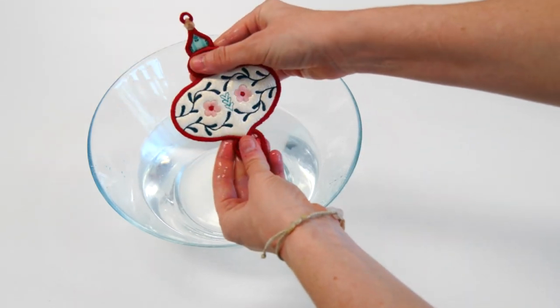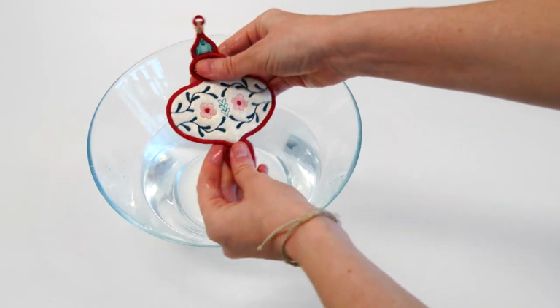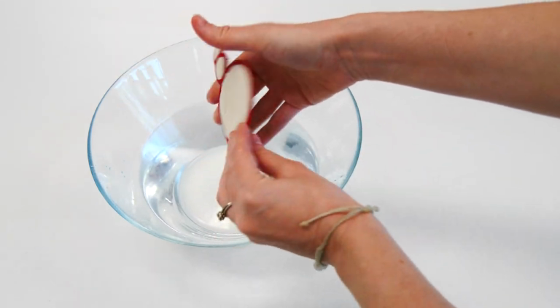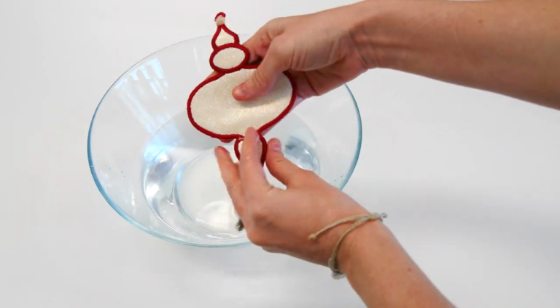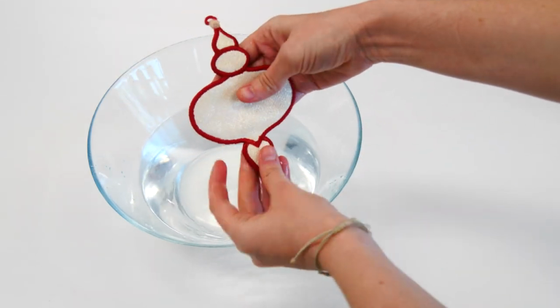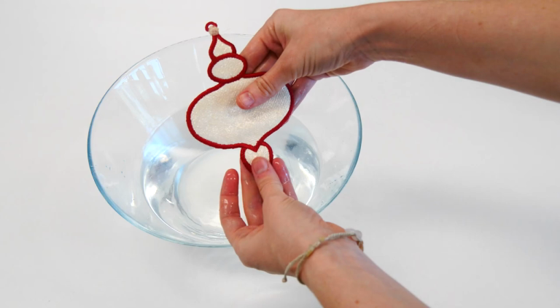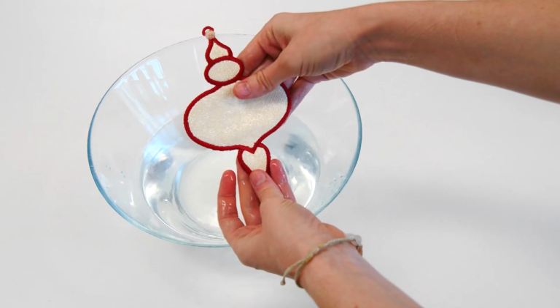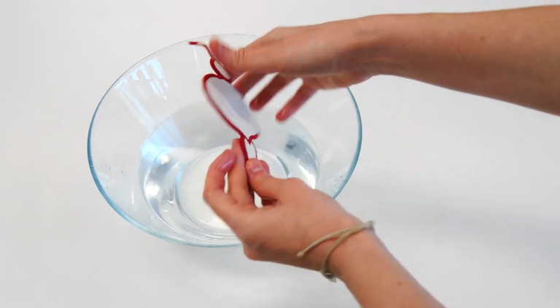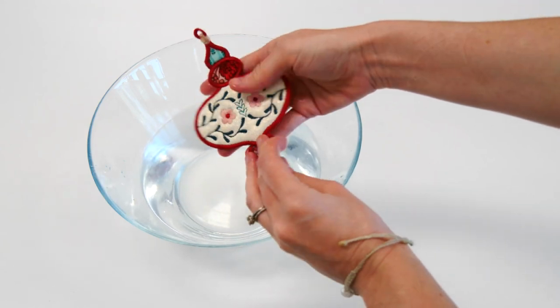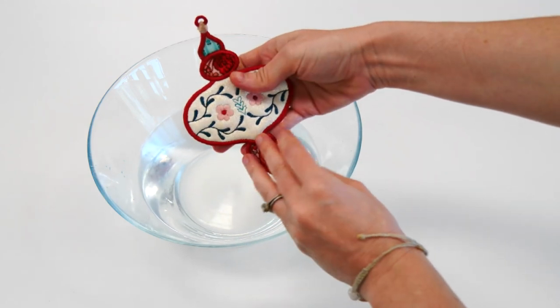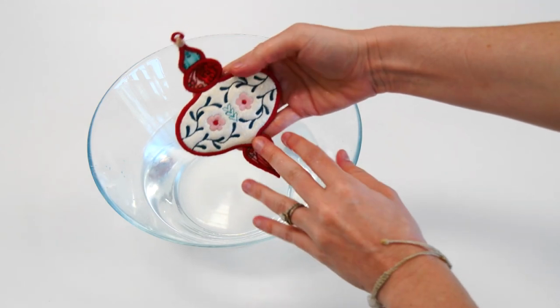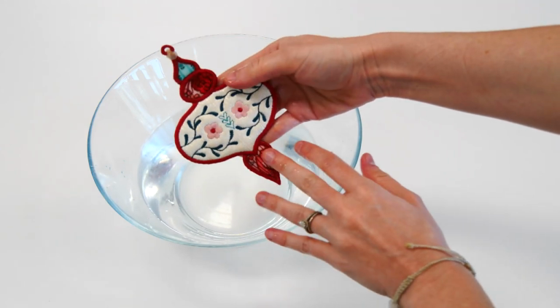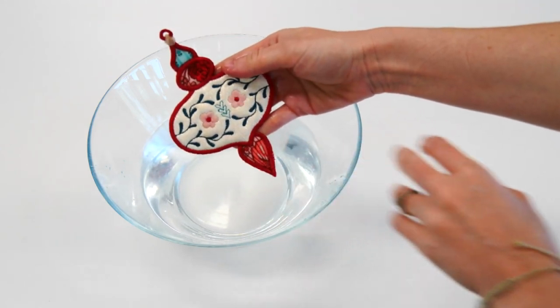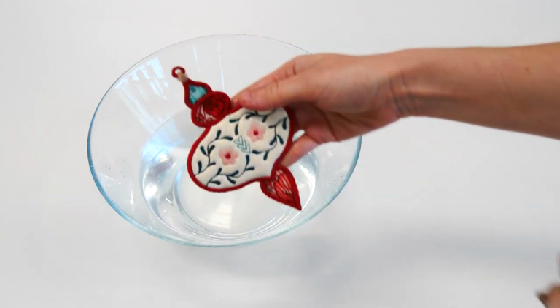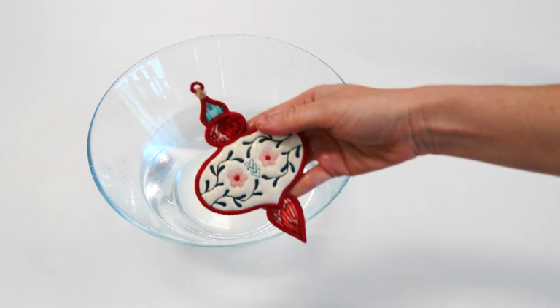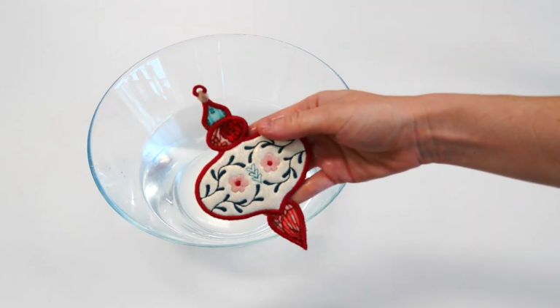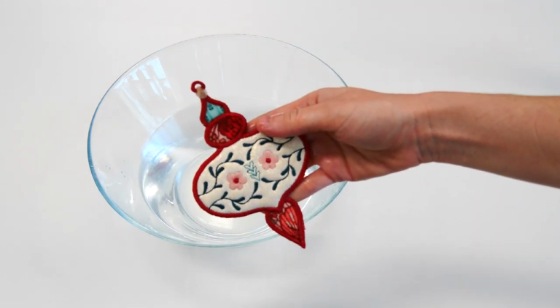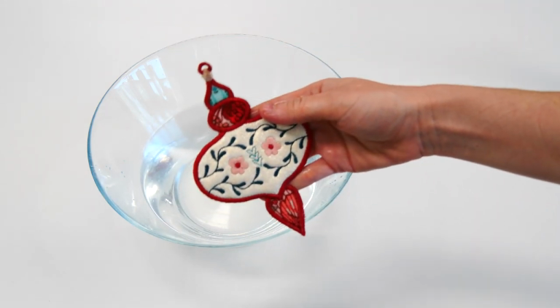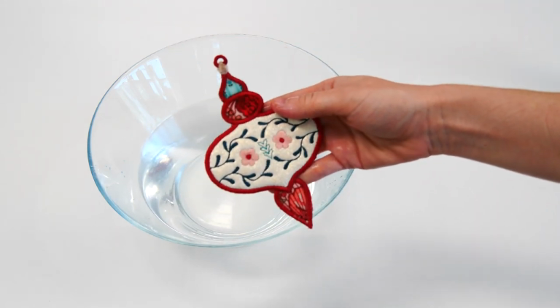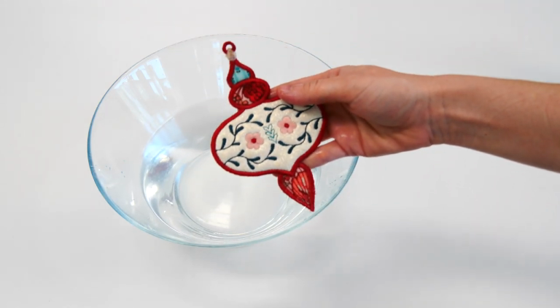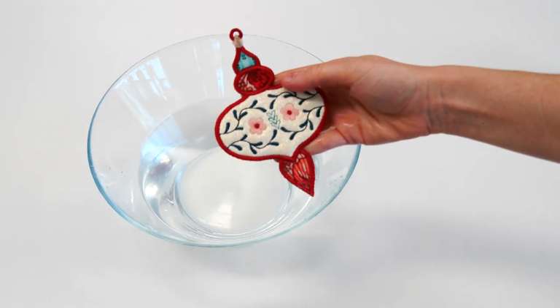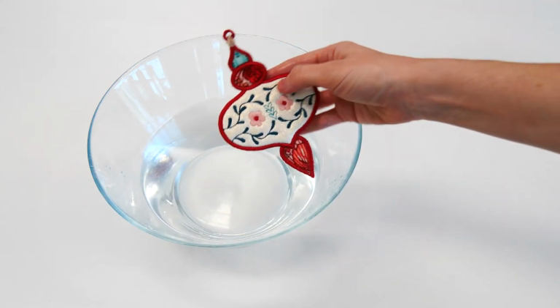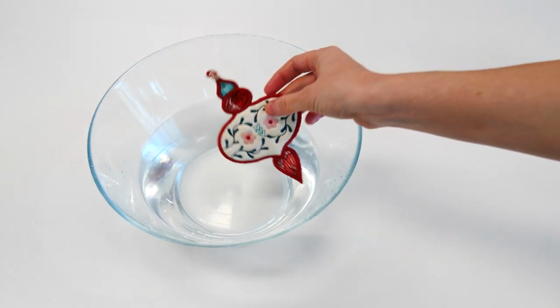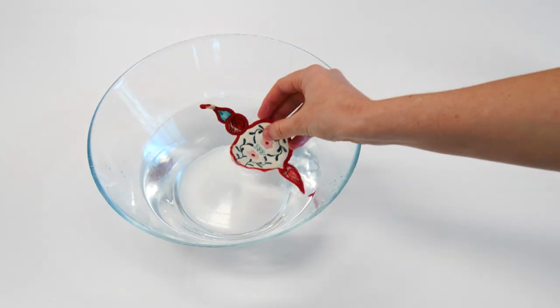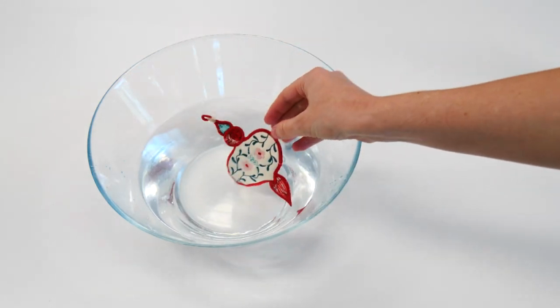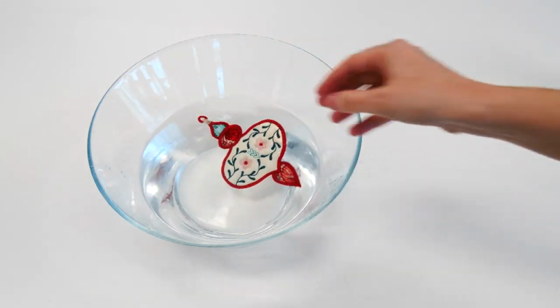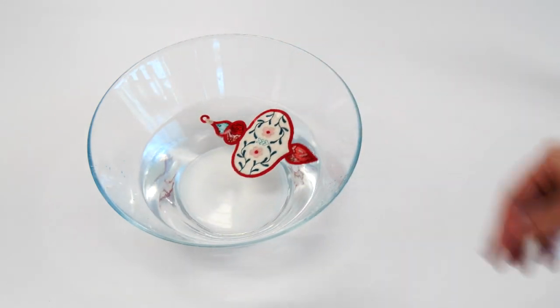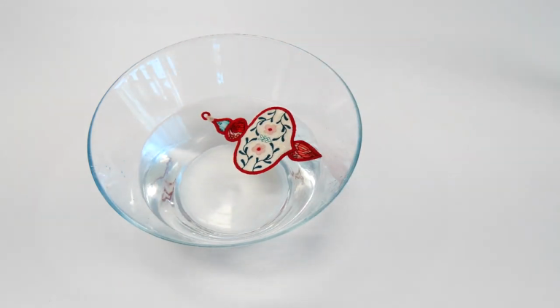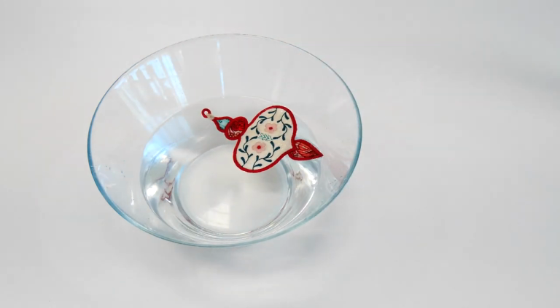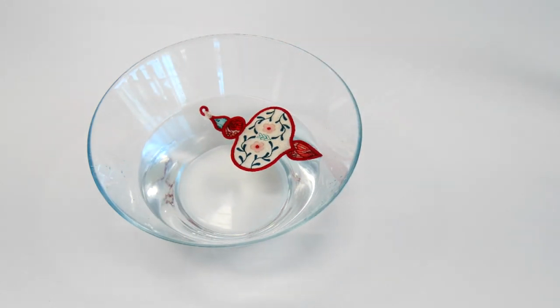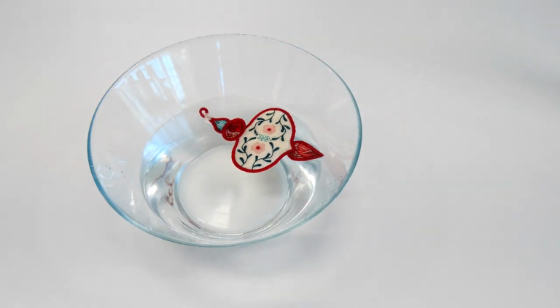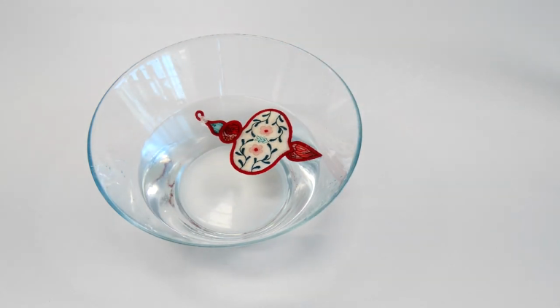Tie a ribbon or string through the holes in the ornament. Your Christmas tree ornaments are now ready to hang. Enjoy!